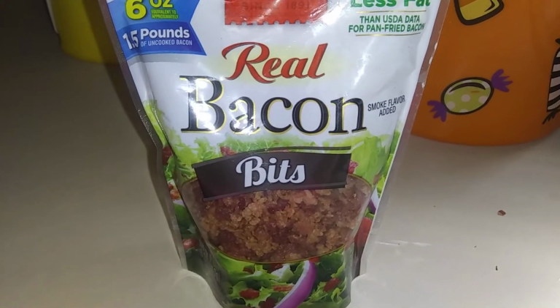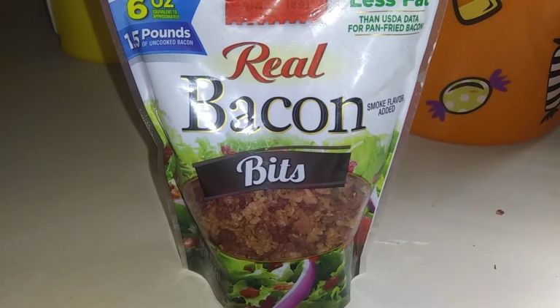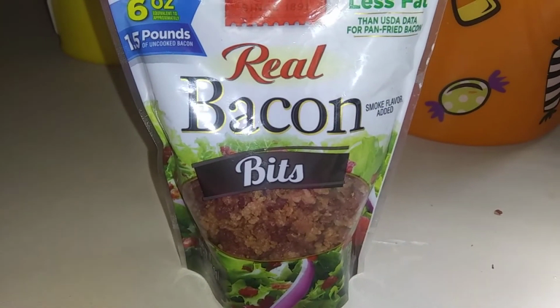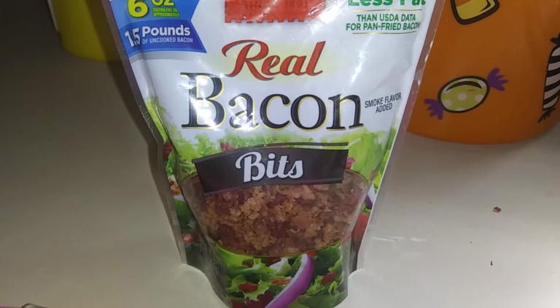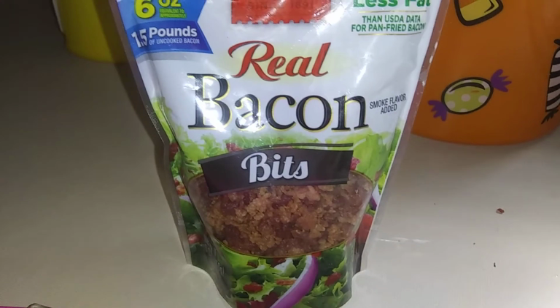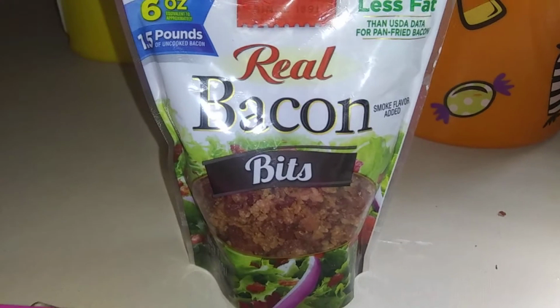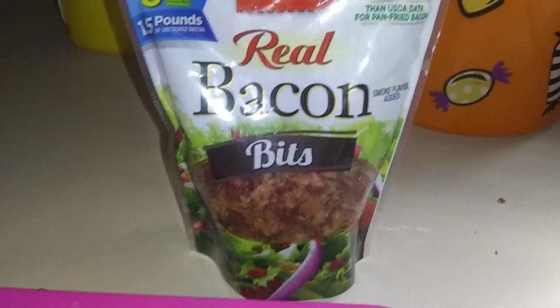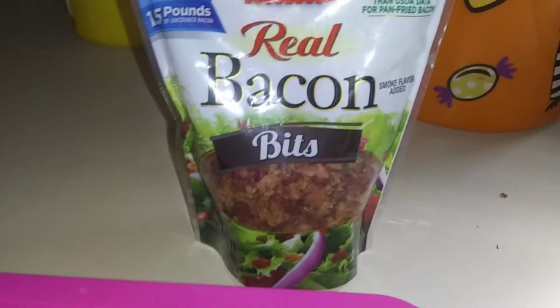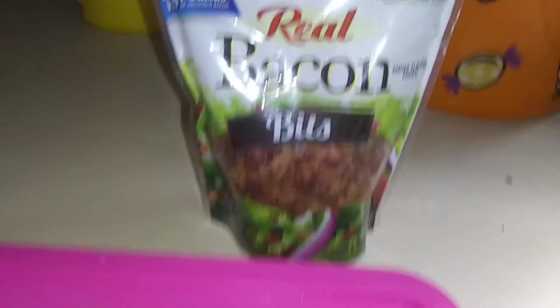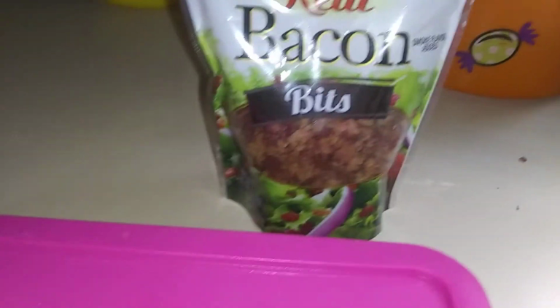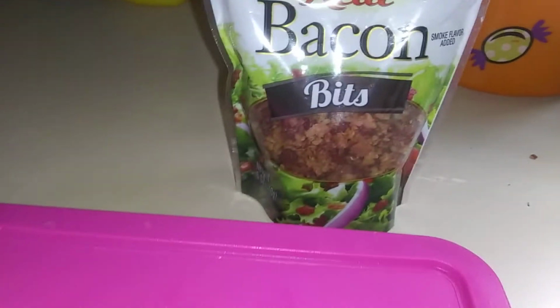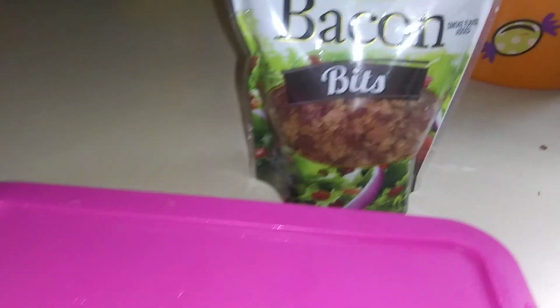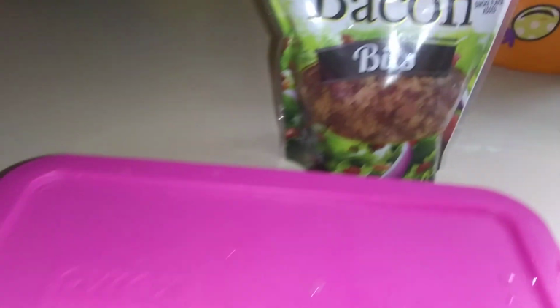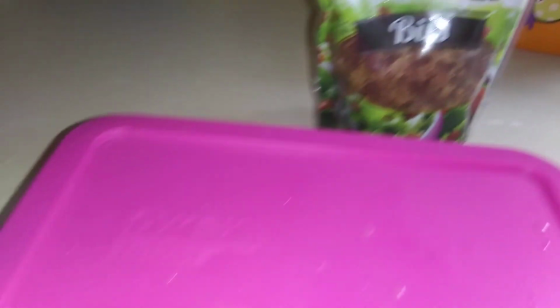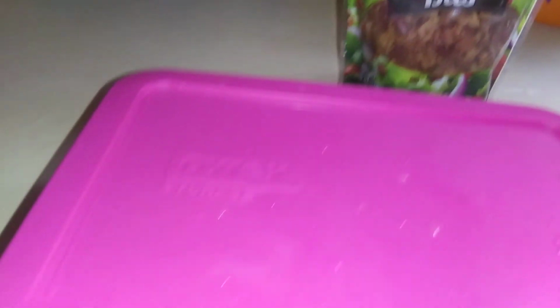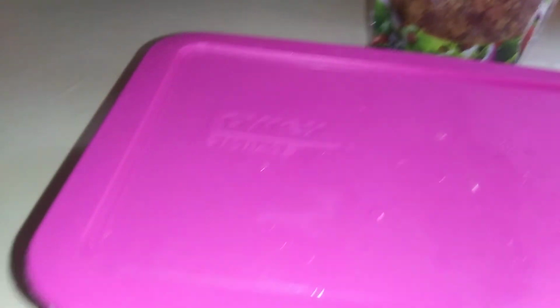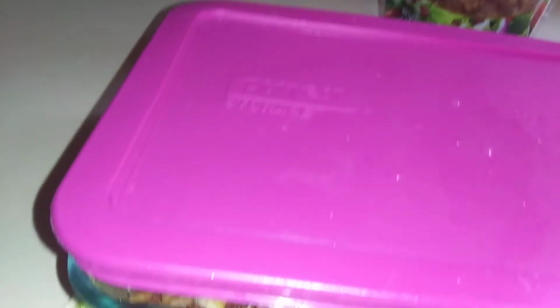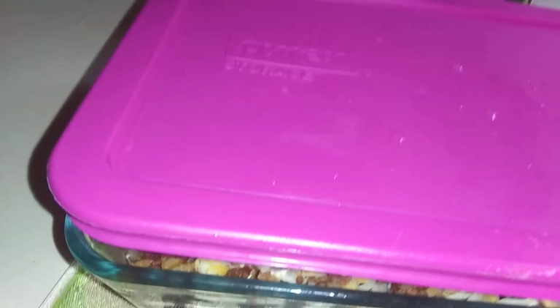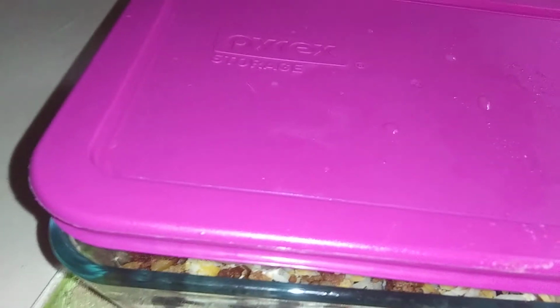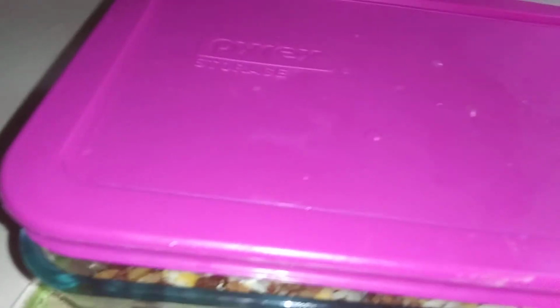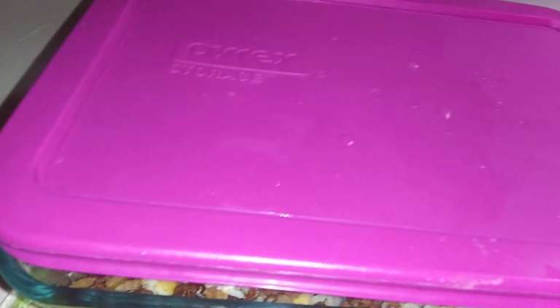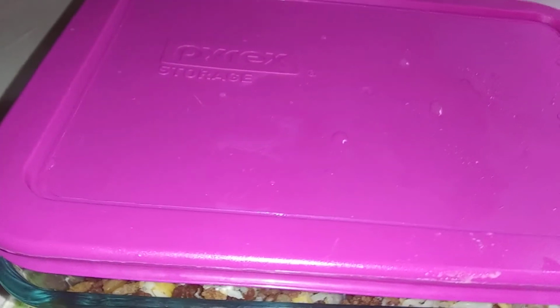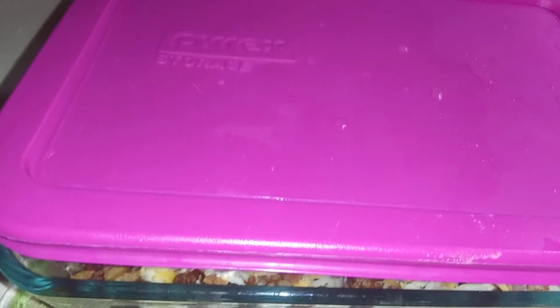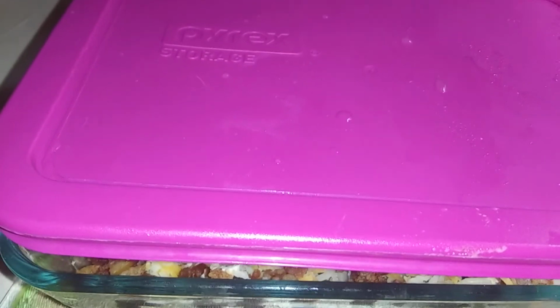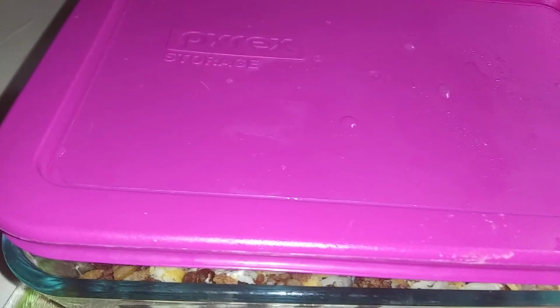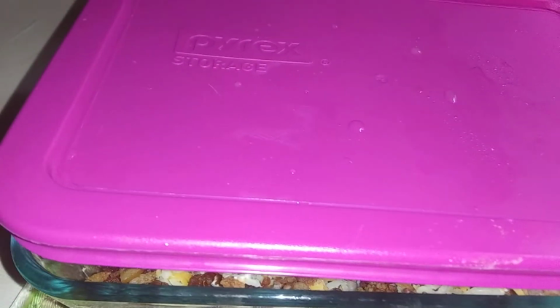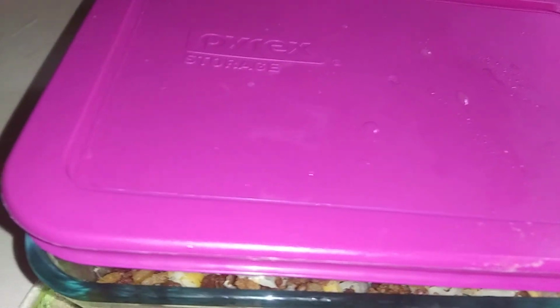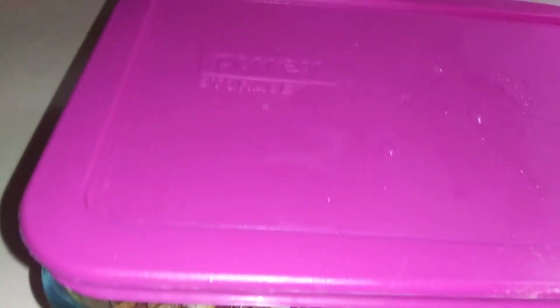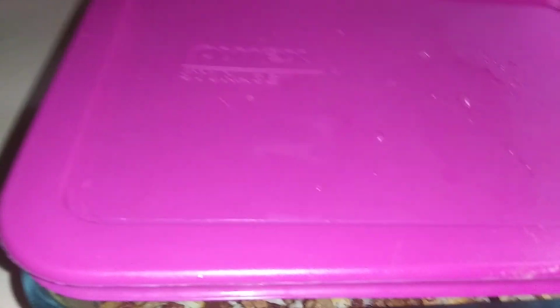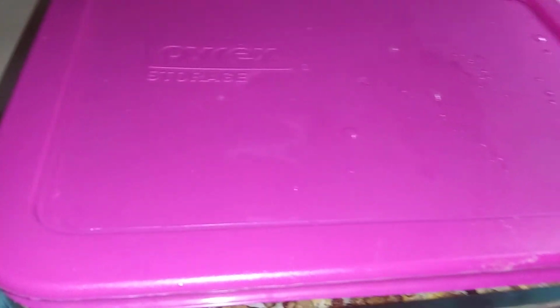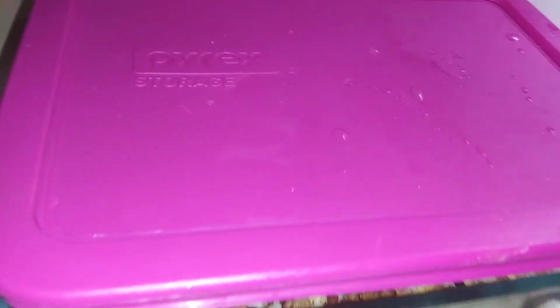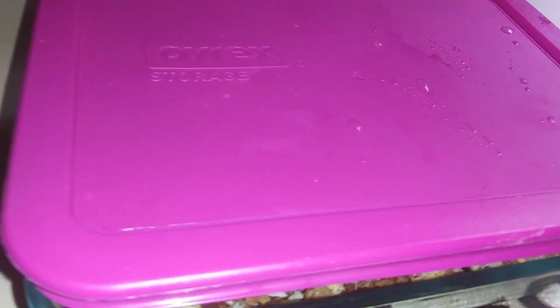So I'm going to call this bacon bits shredded chicken. Talk to you later, bye.